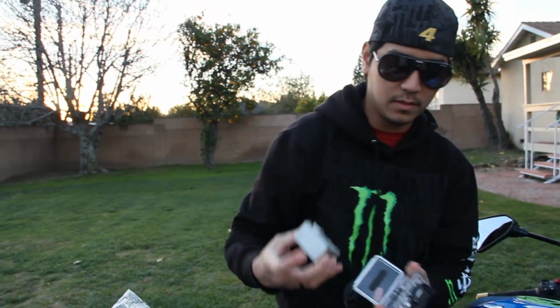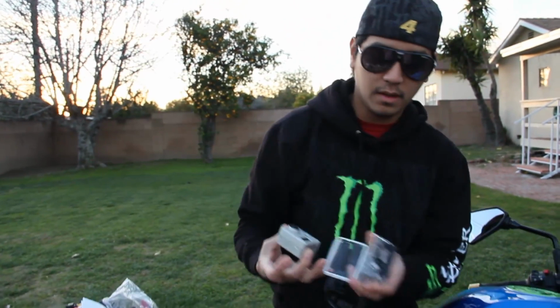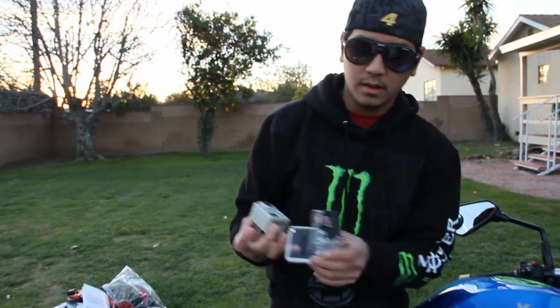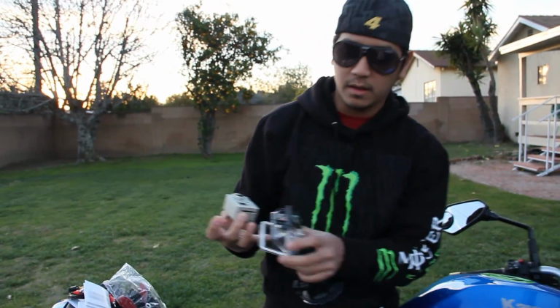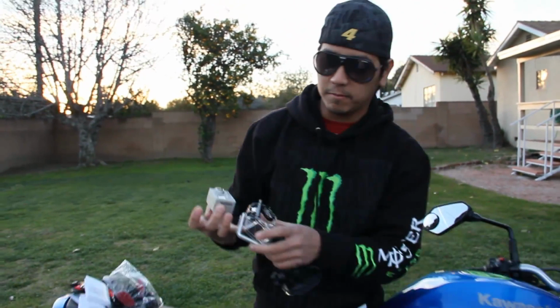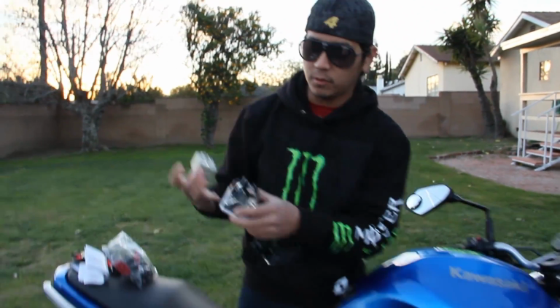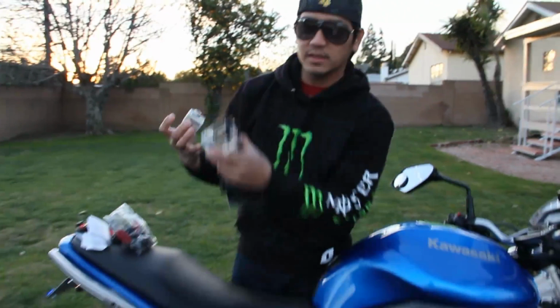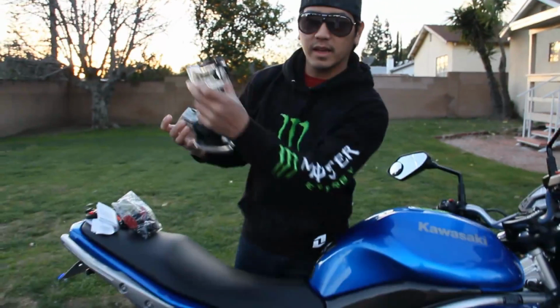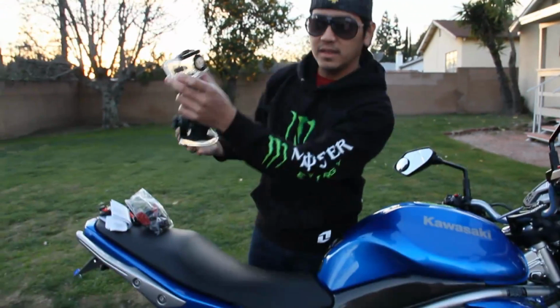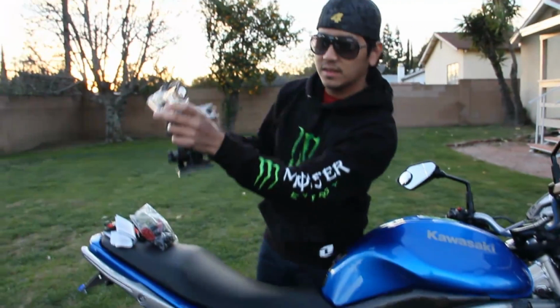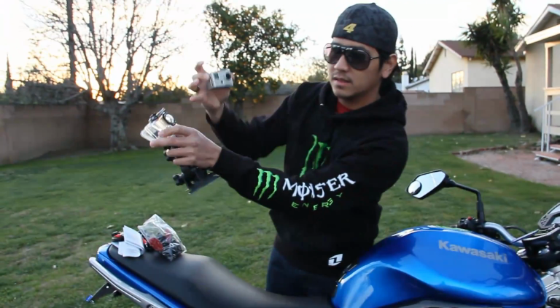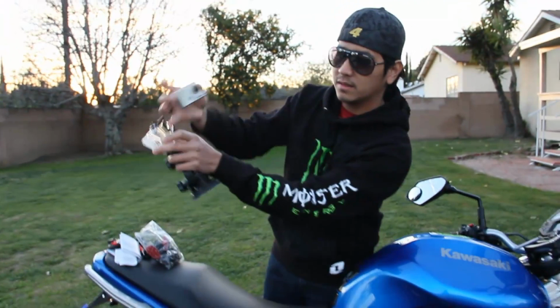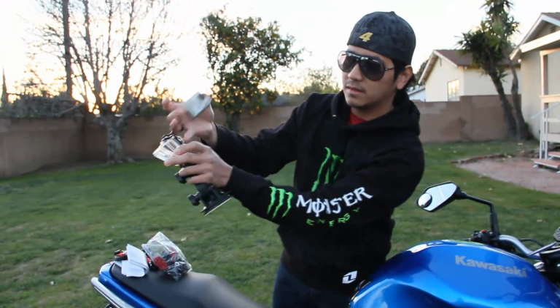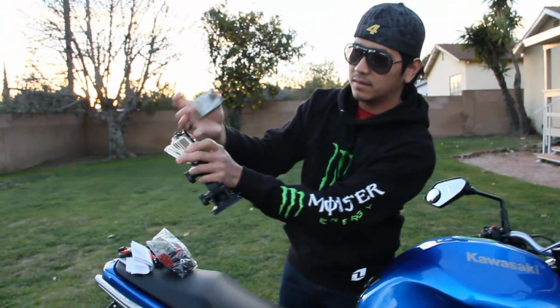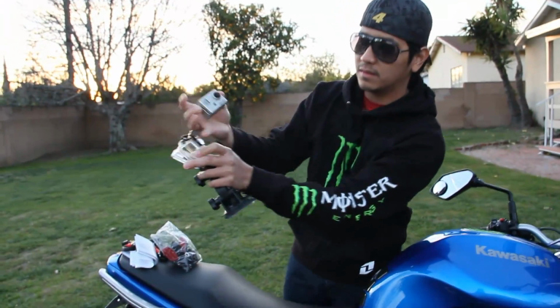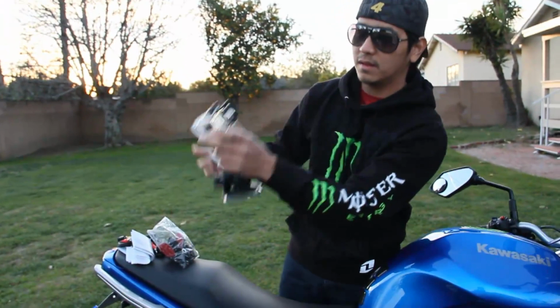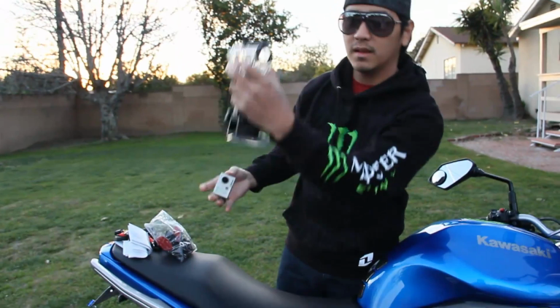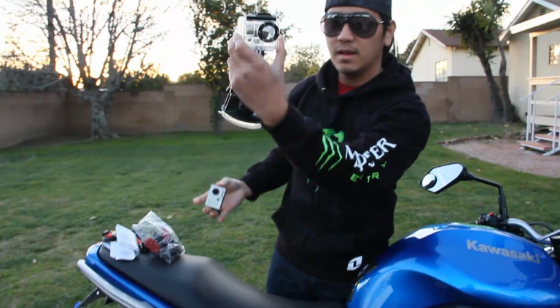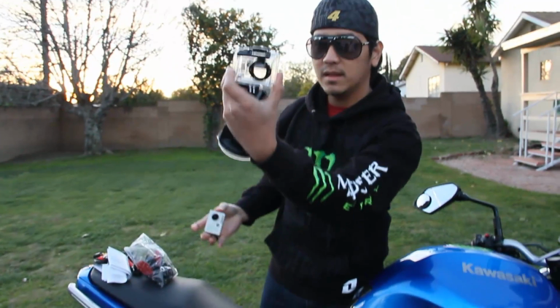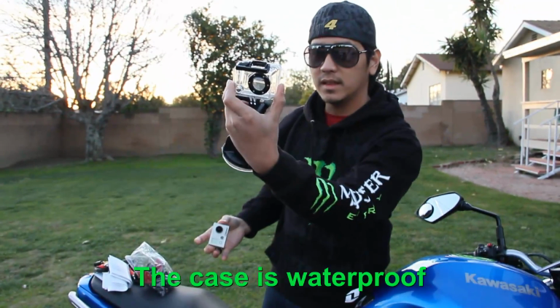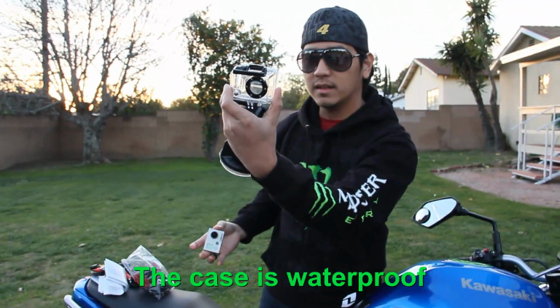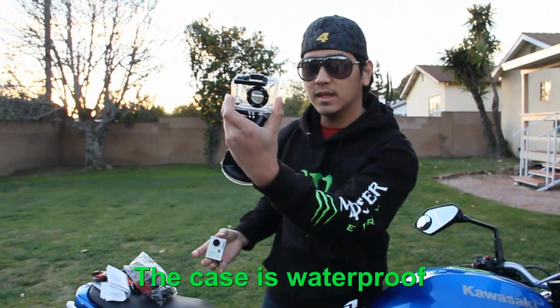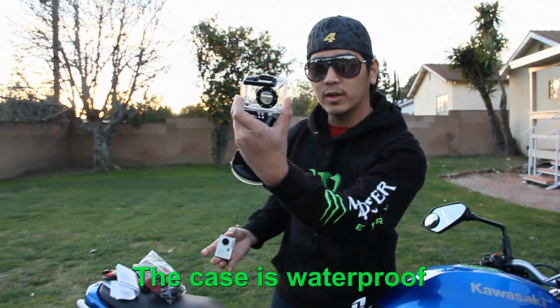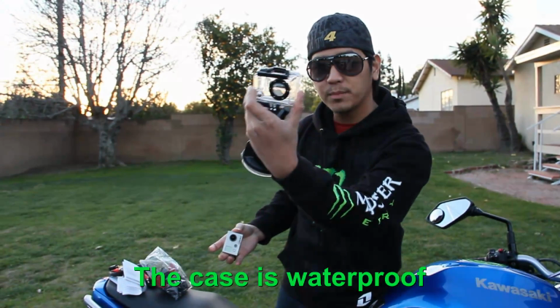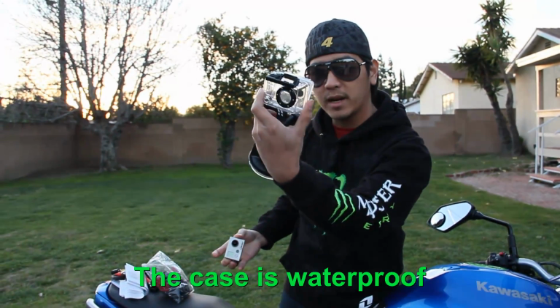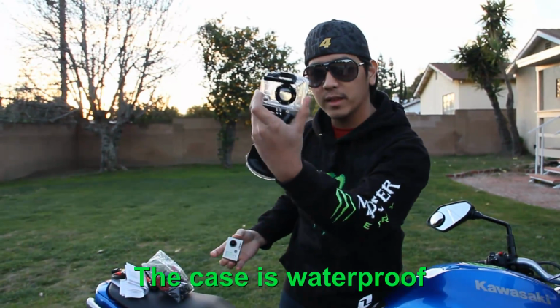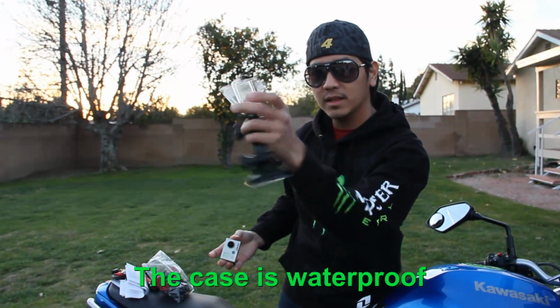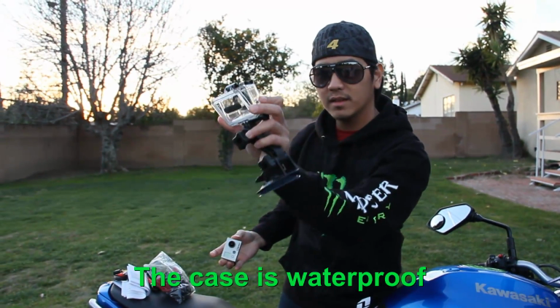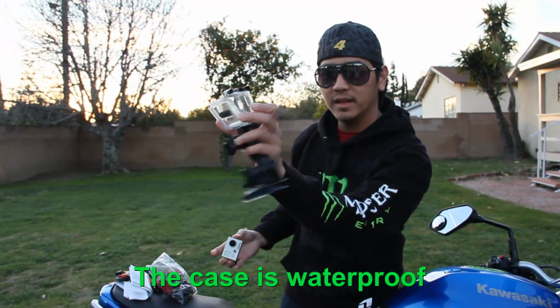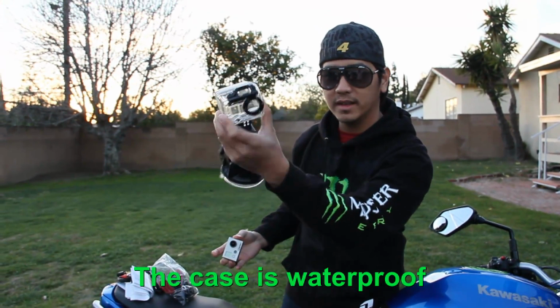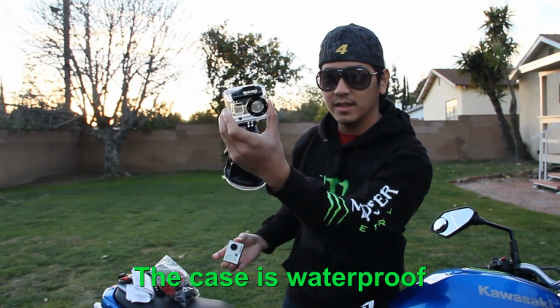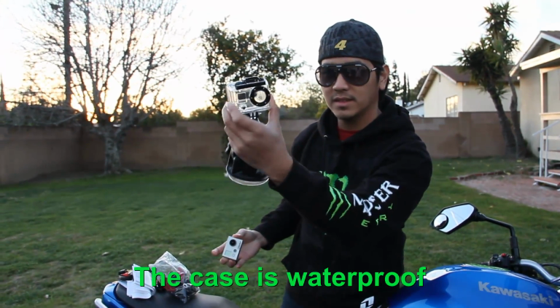And of course the transparent clear case for the GoPro.